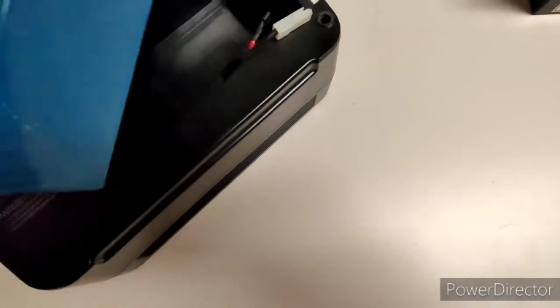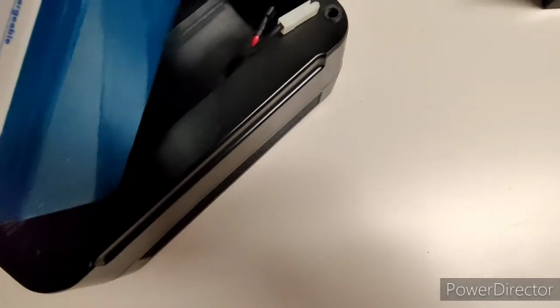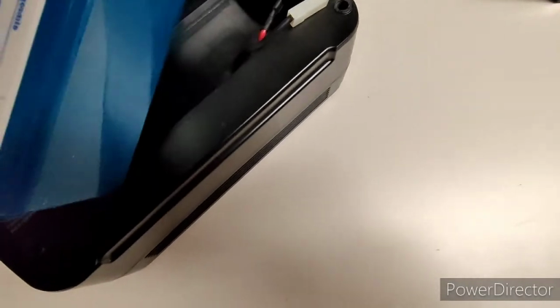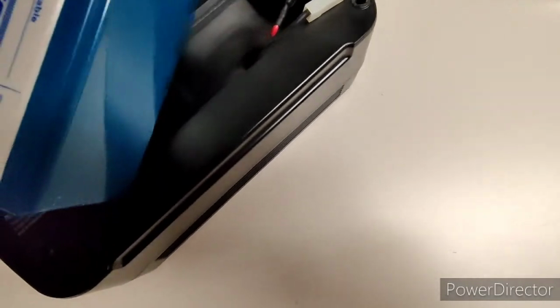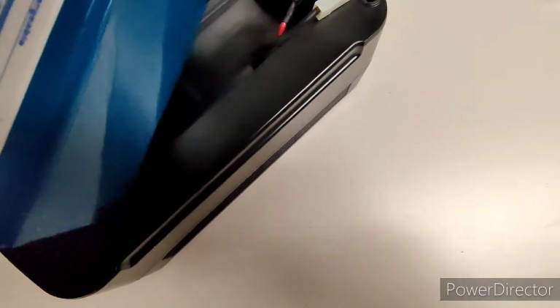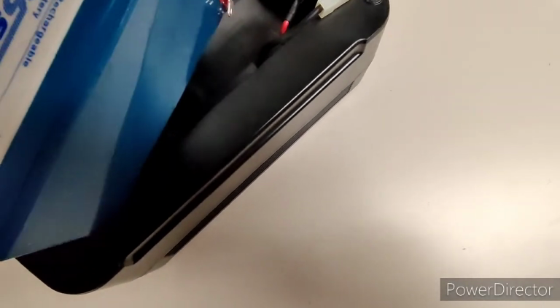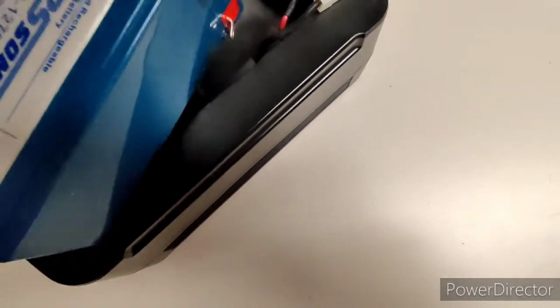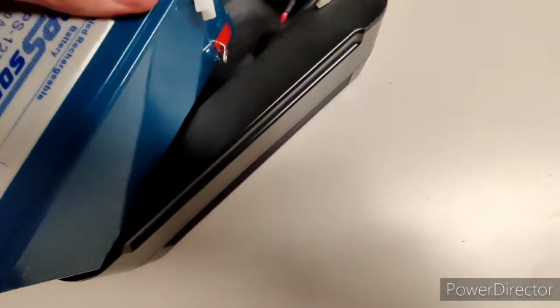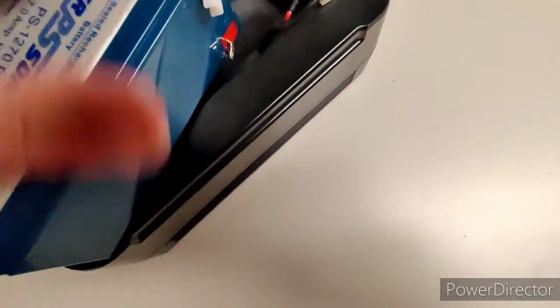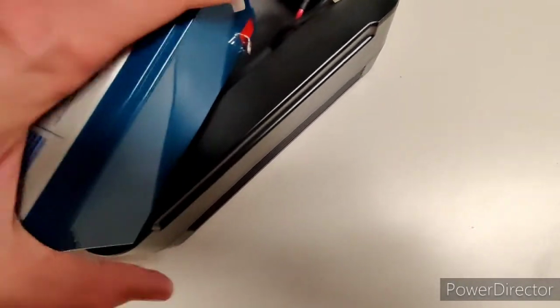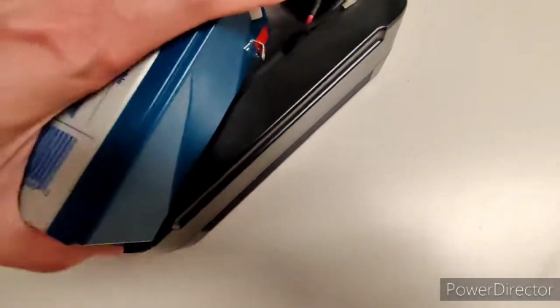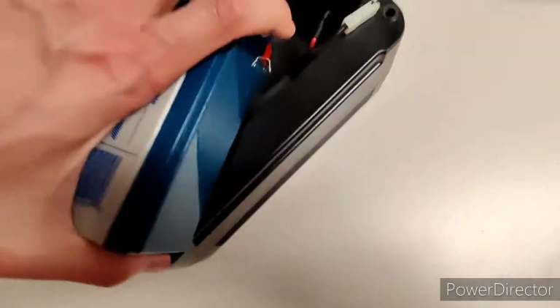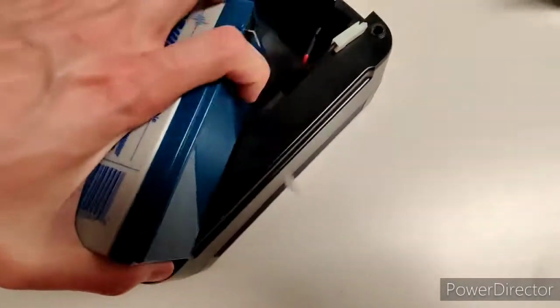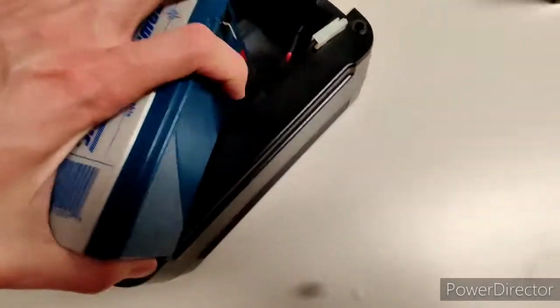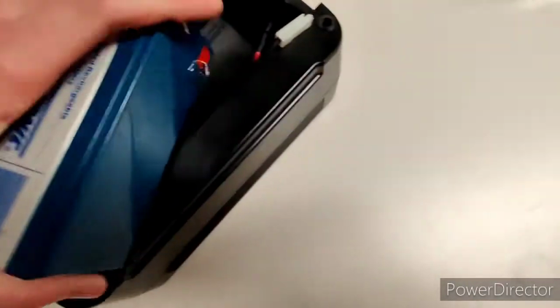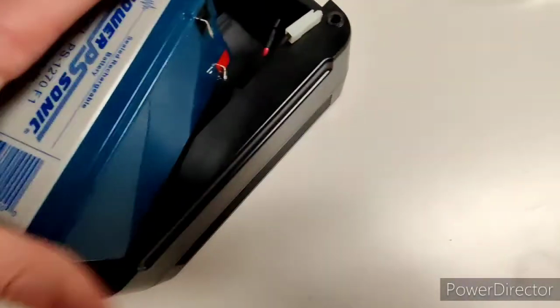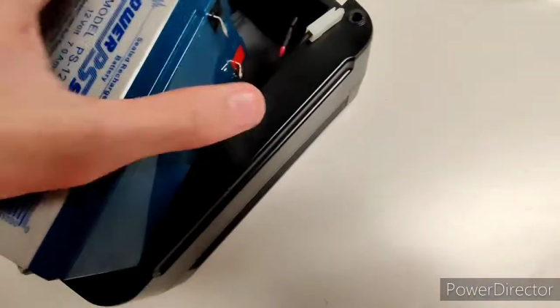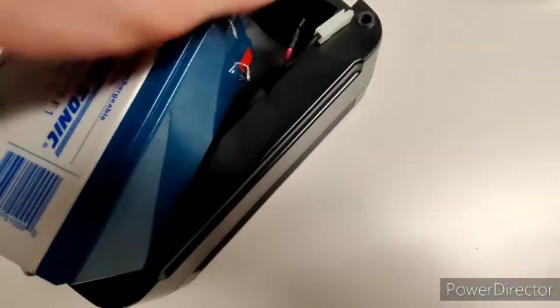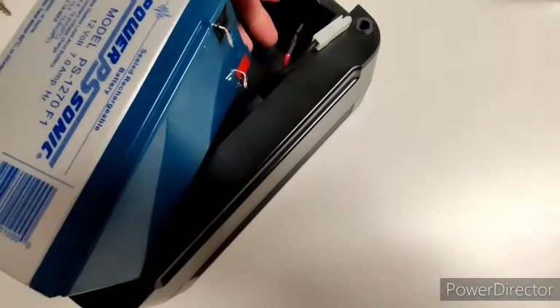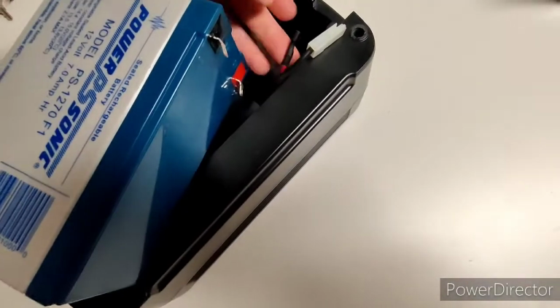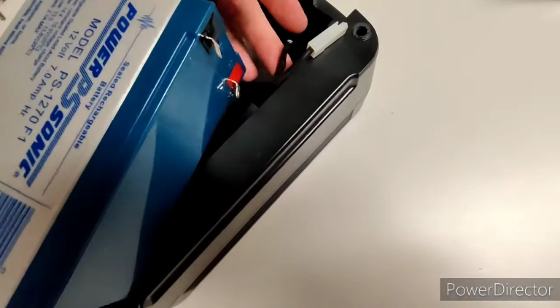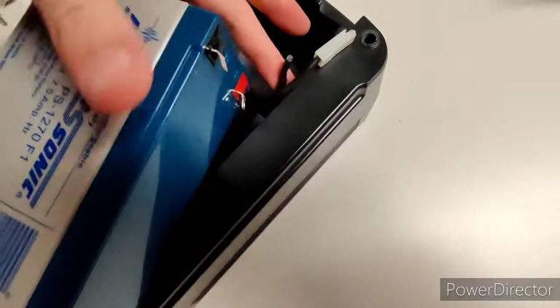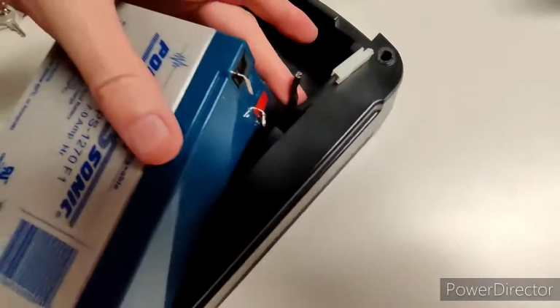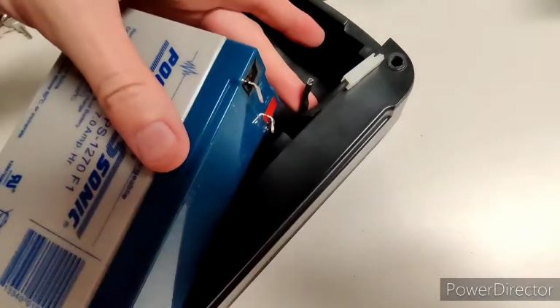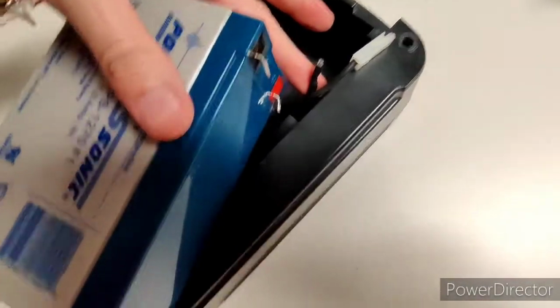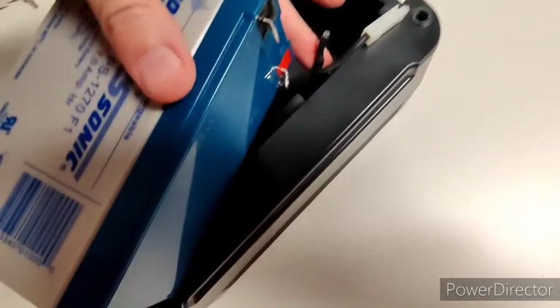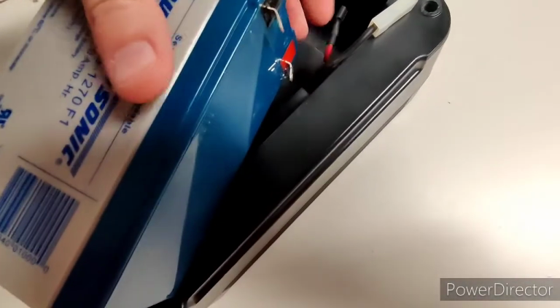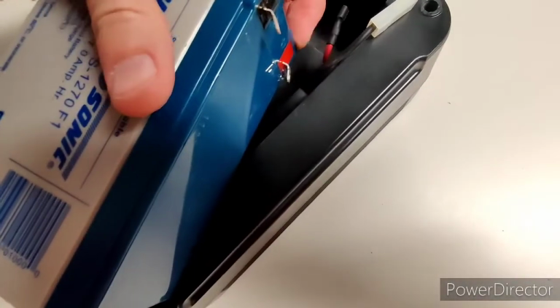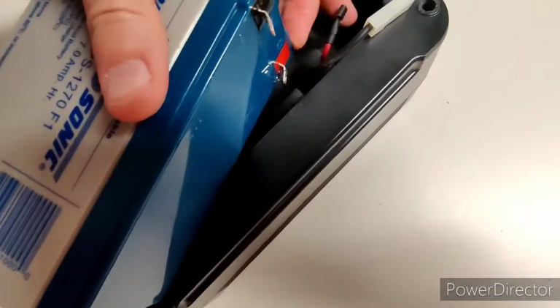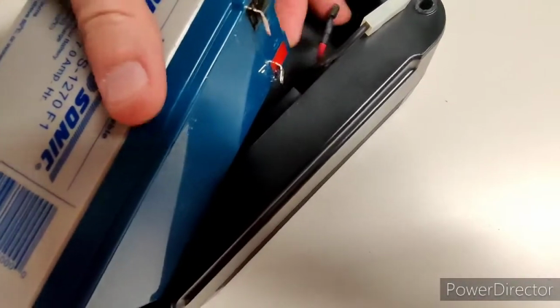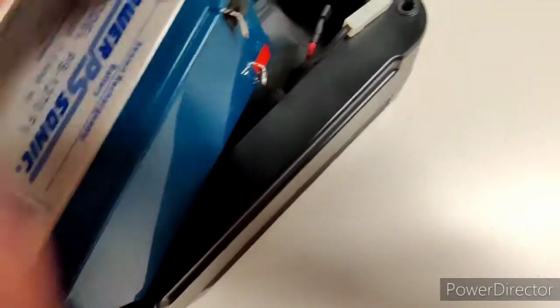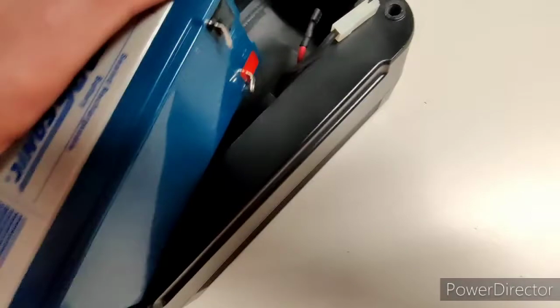Then just line up the terminals. The last one is going to be the red — it goes to the red.